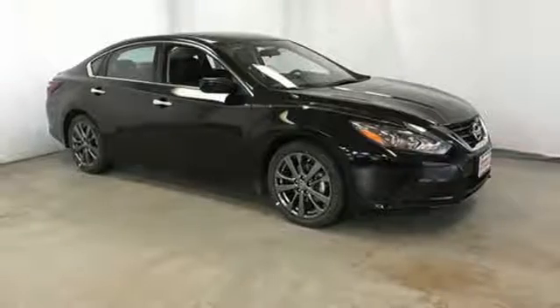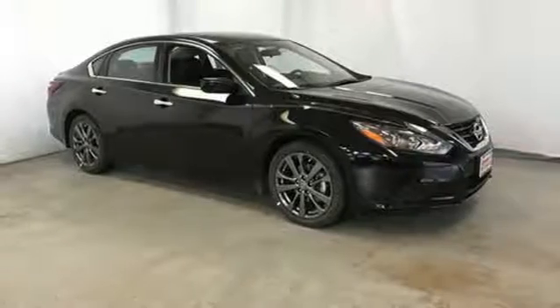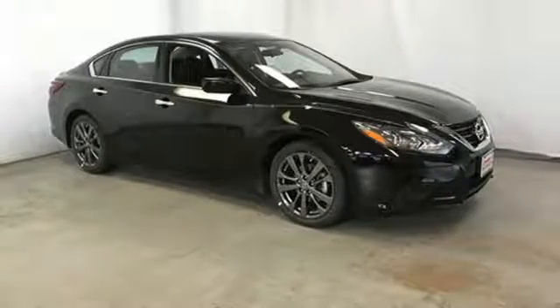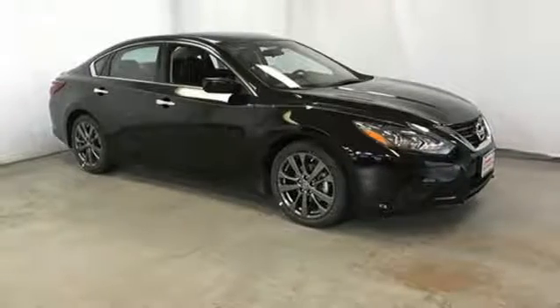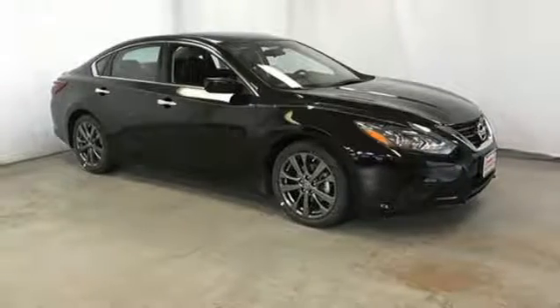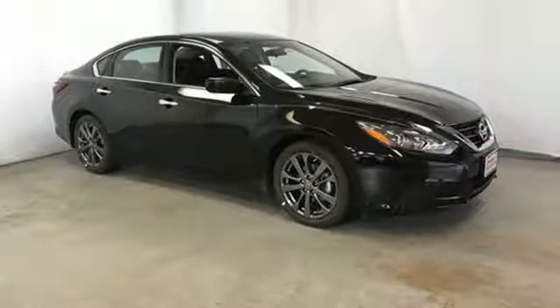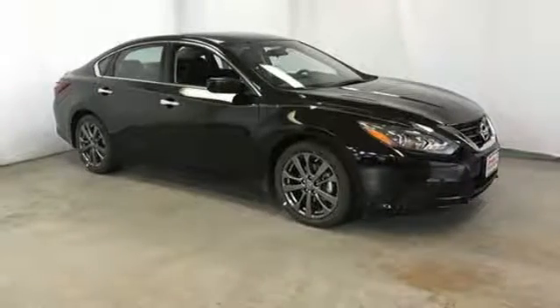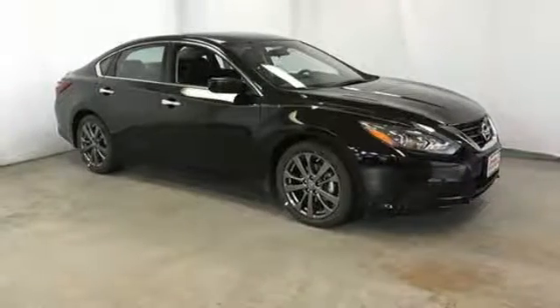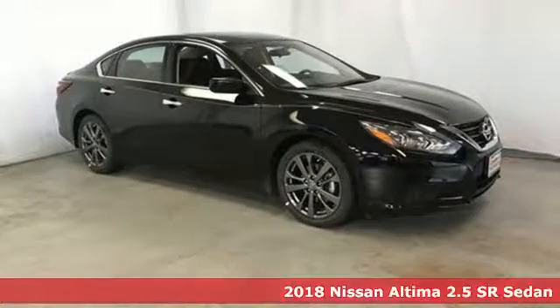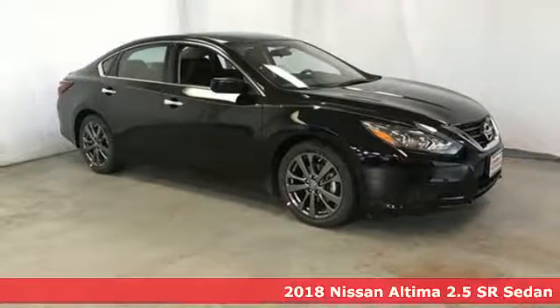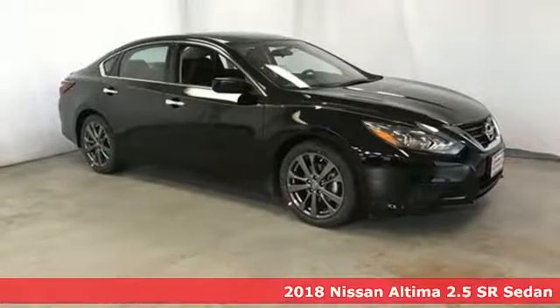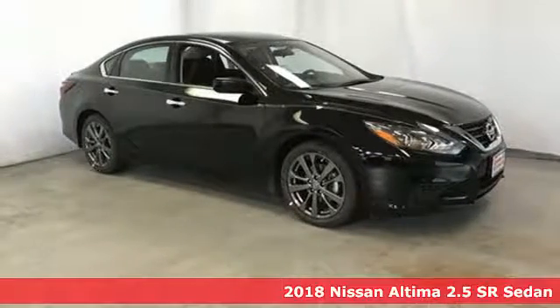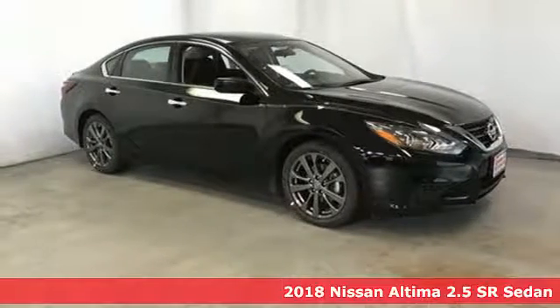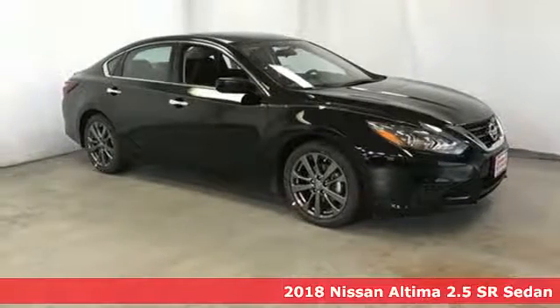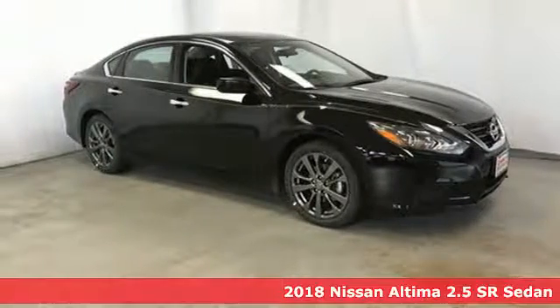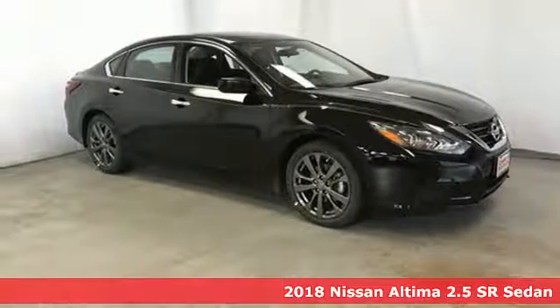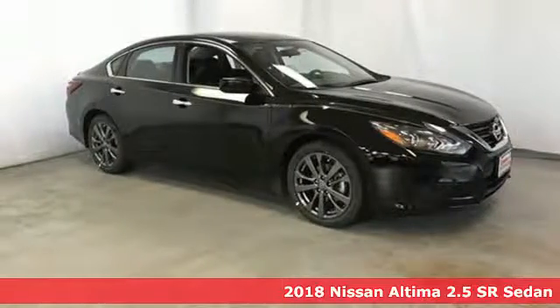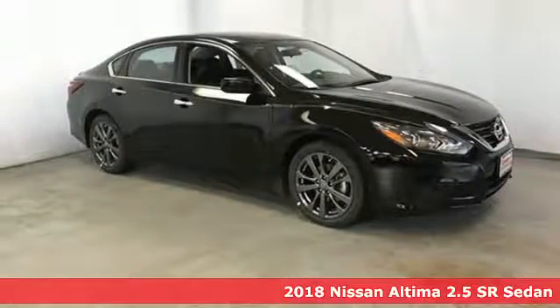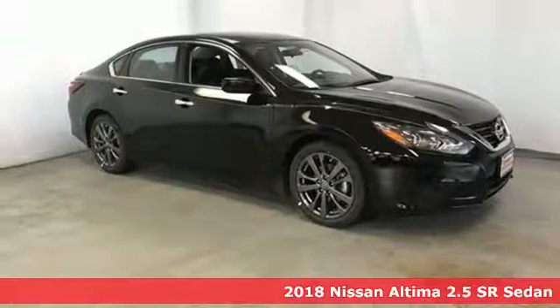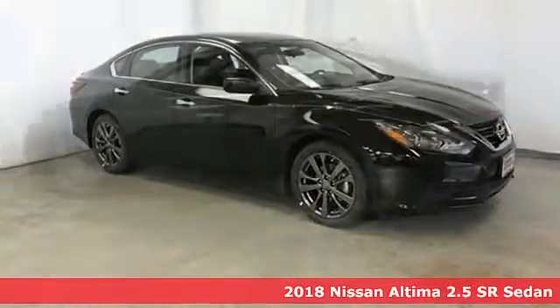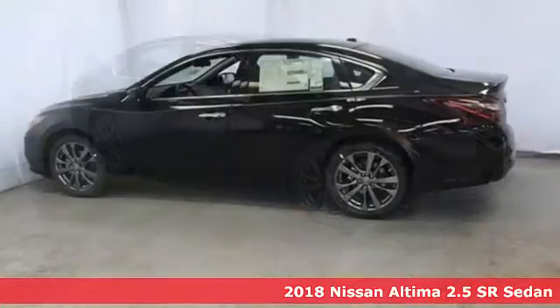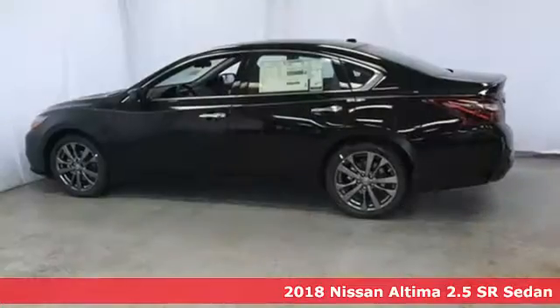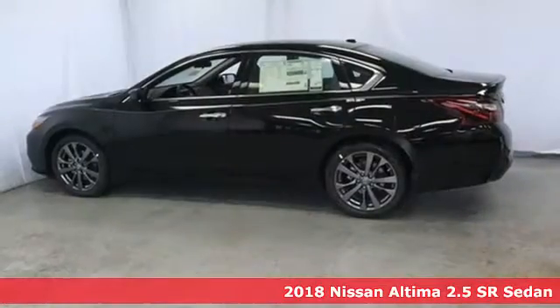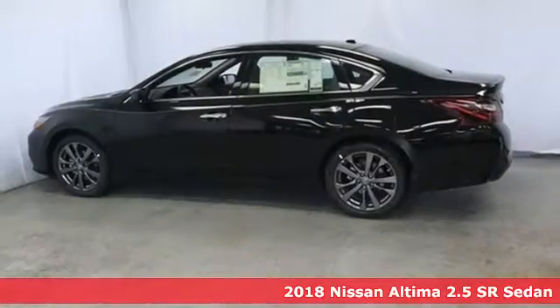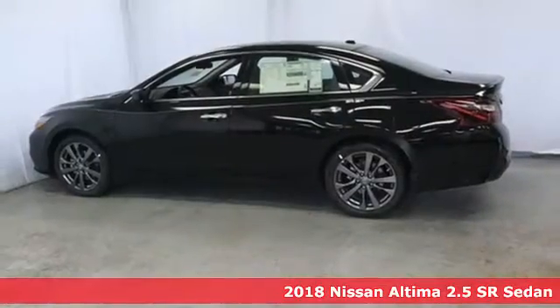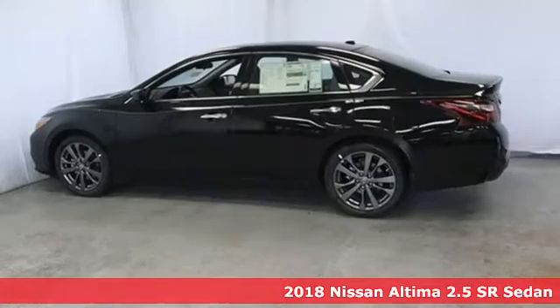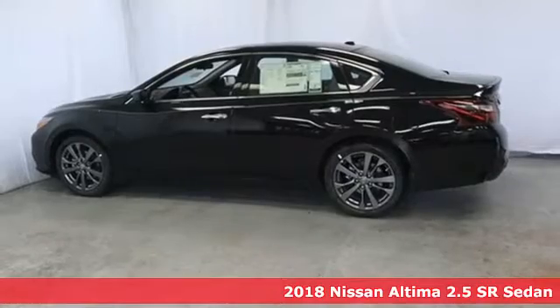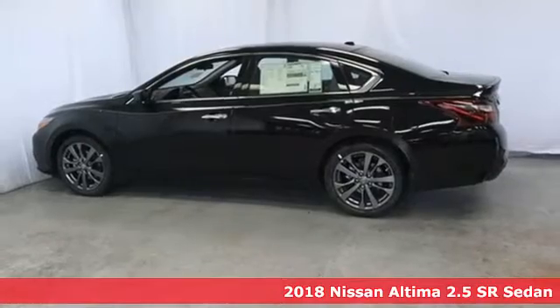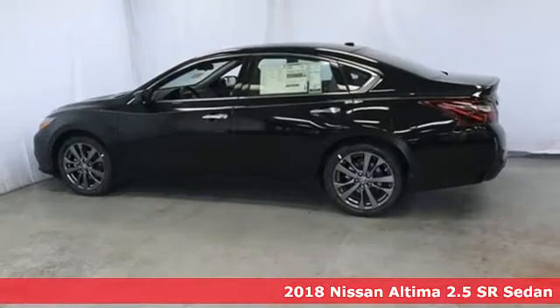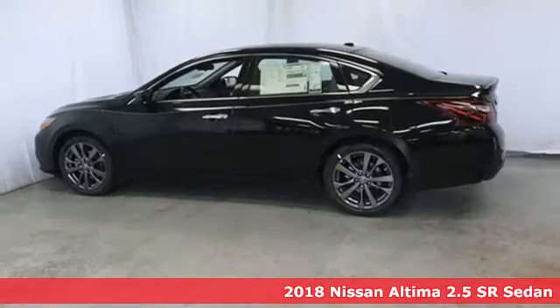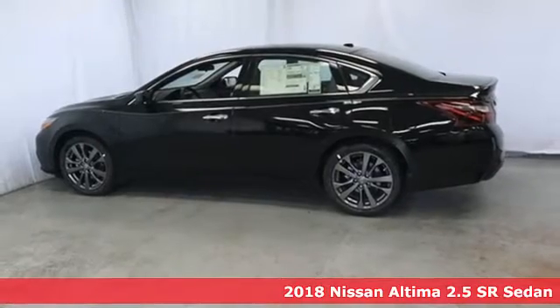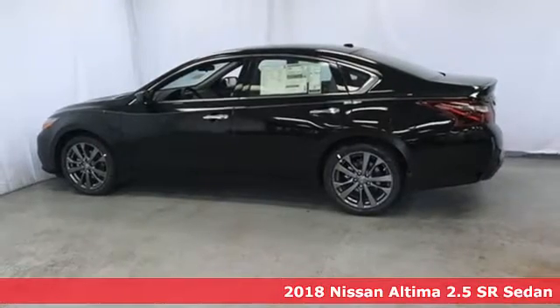It's a 2018 Nissan Altima. Innovation. Excitement. Nissan.